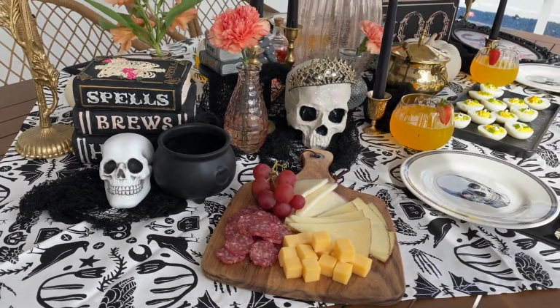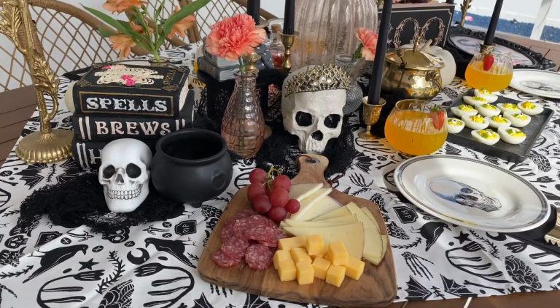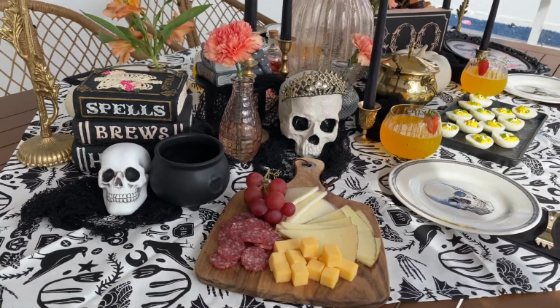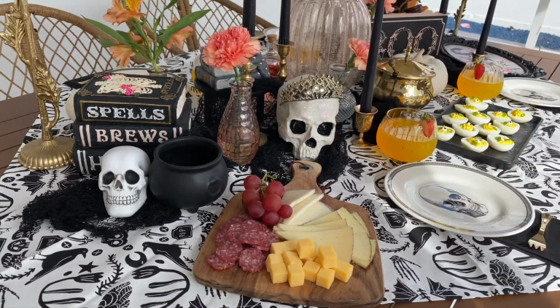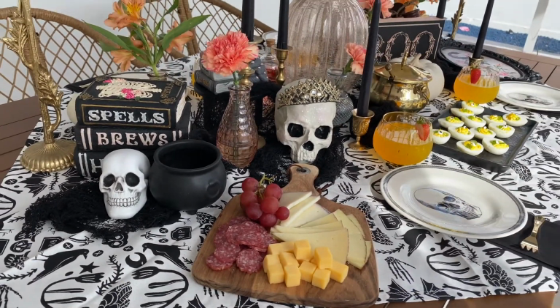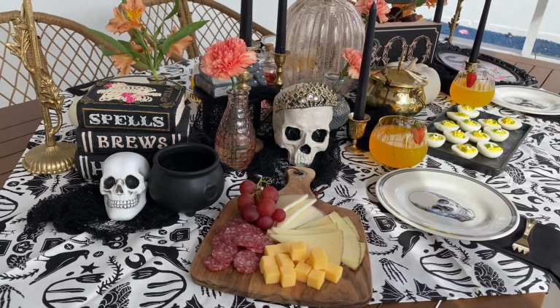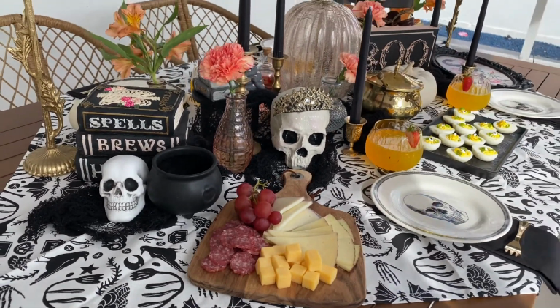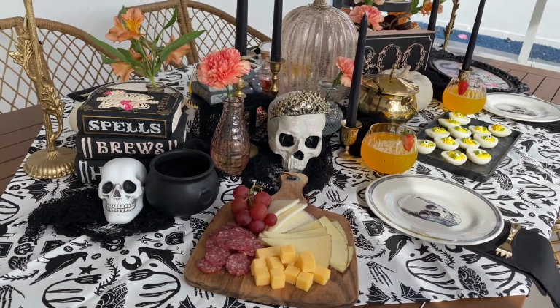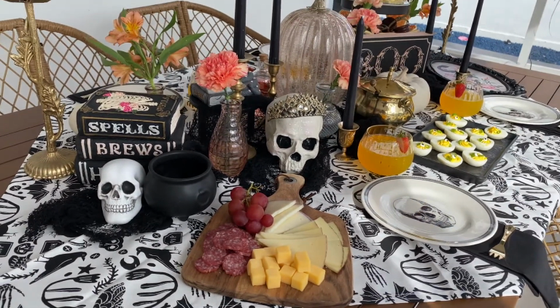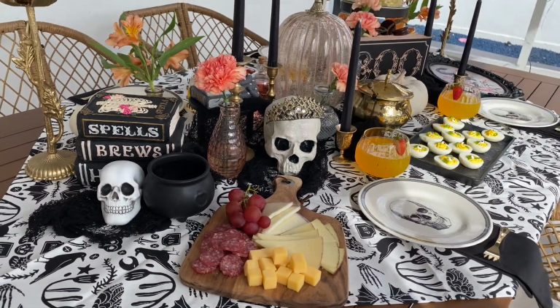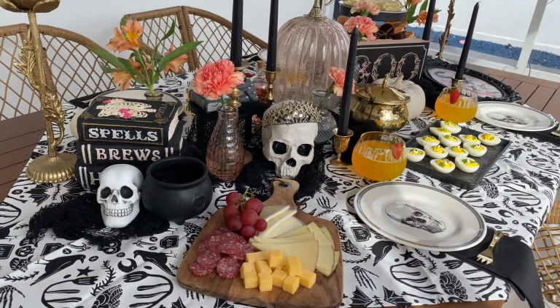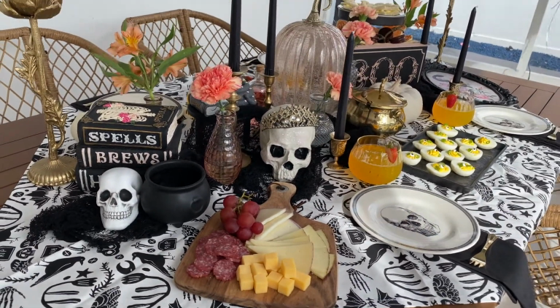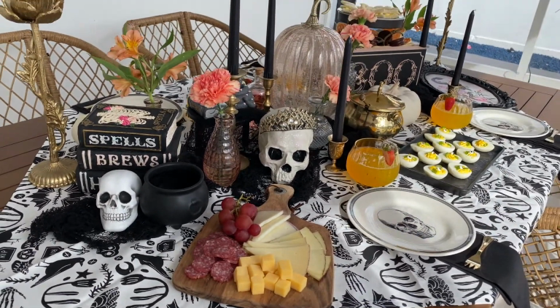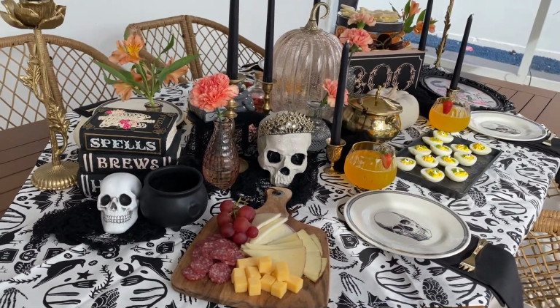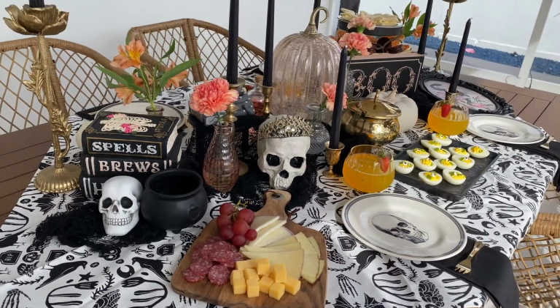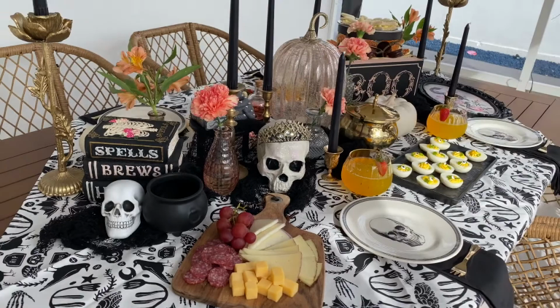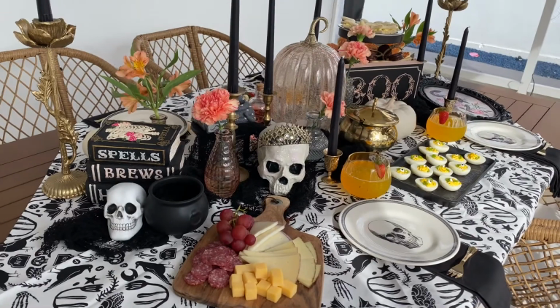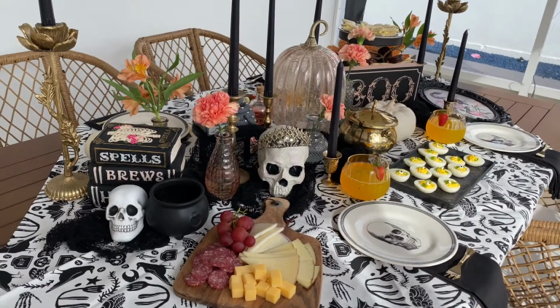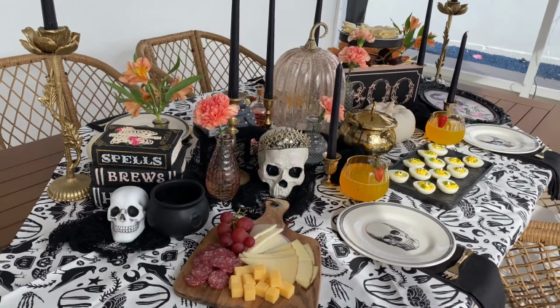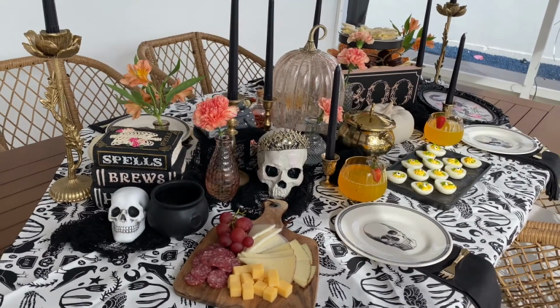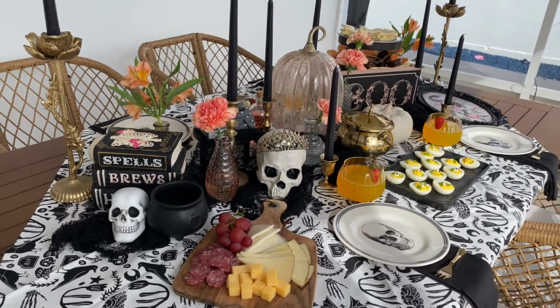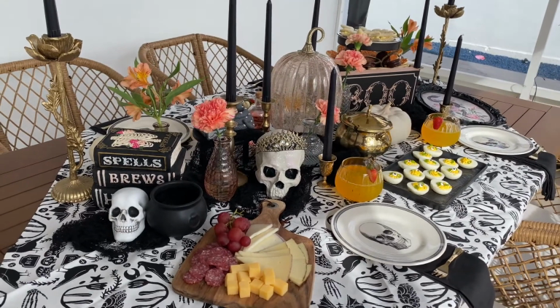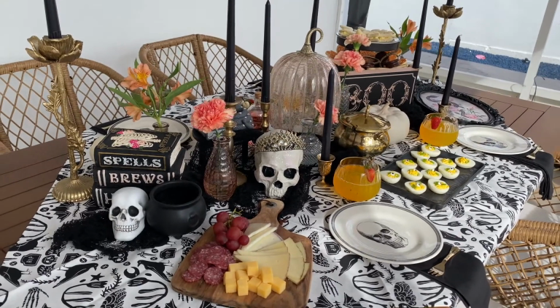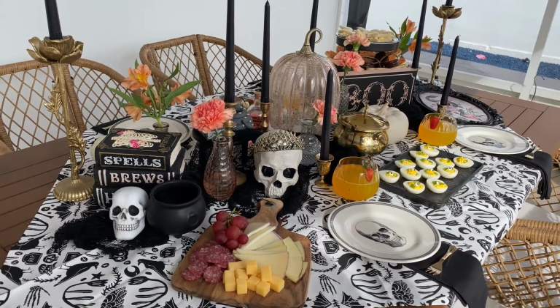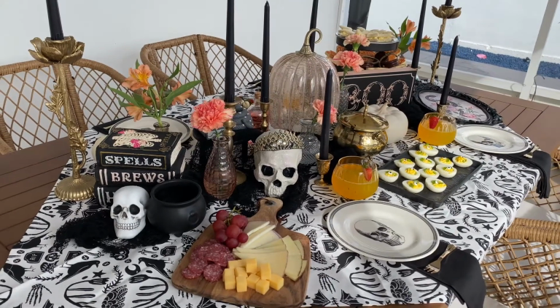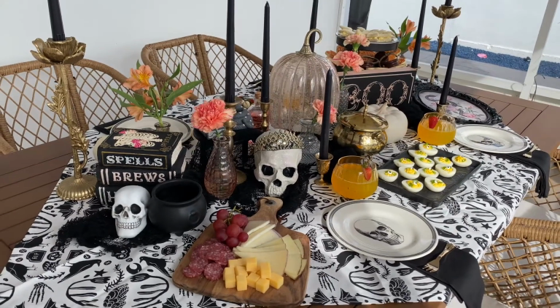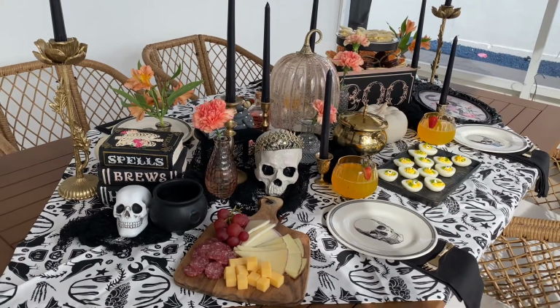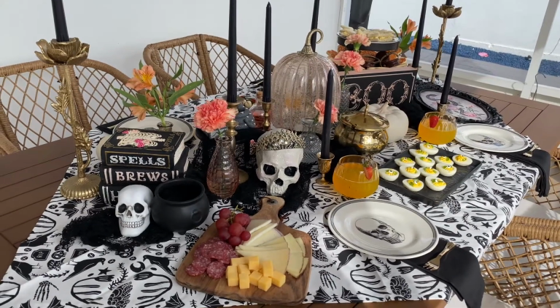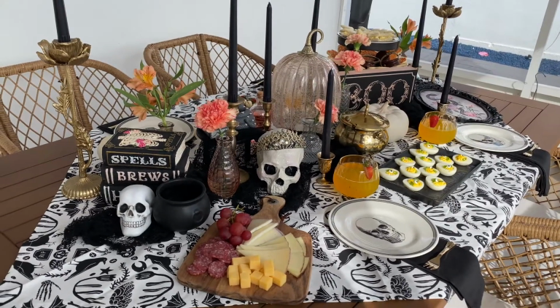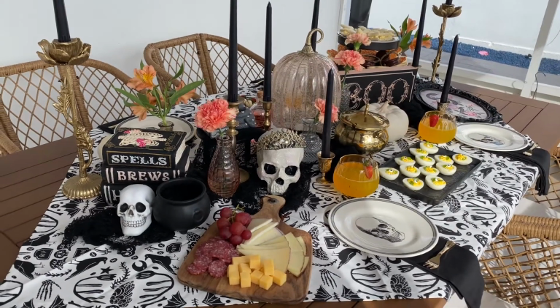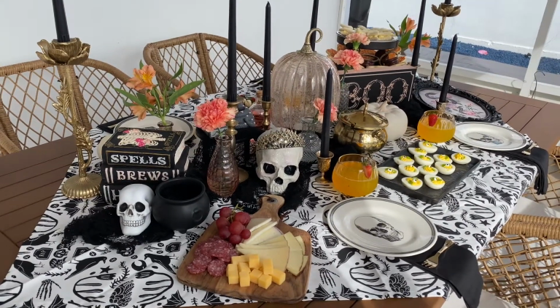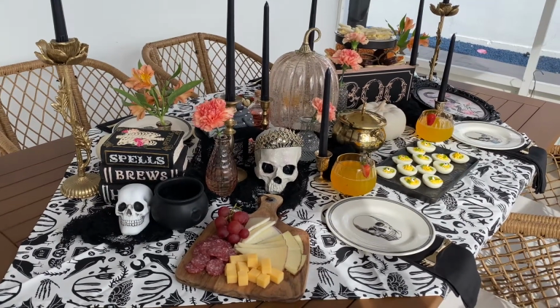I hope you guys enjoyed my Halloween brunch. I'll see you in the next video. Bye!